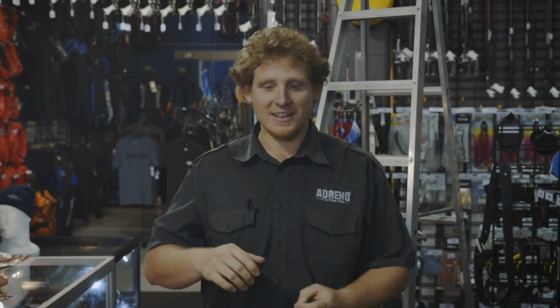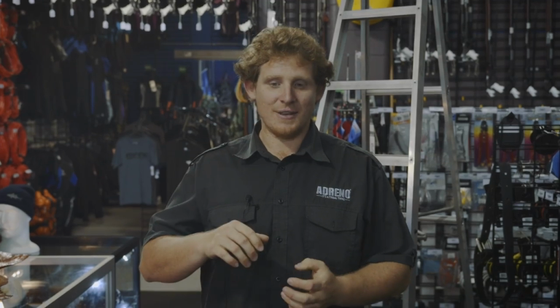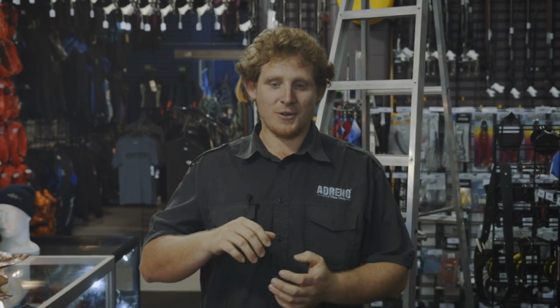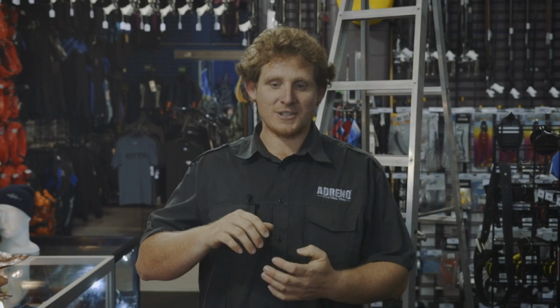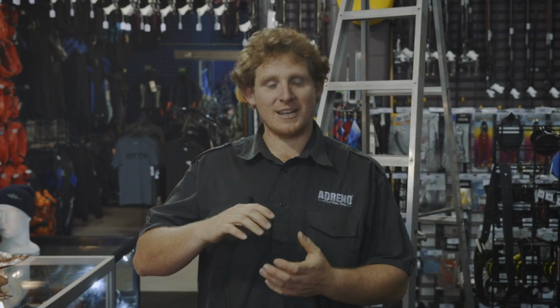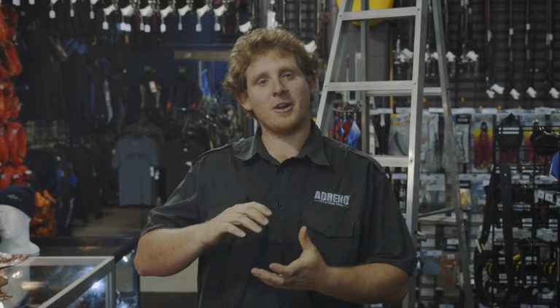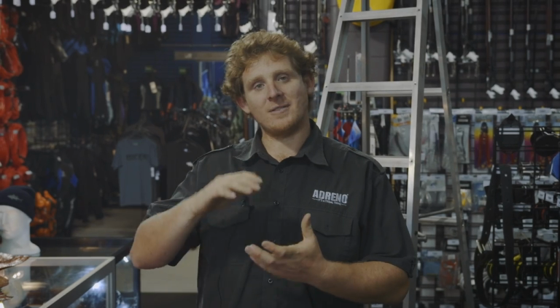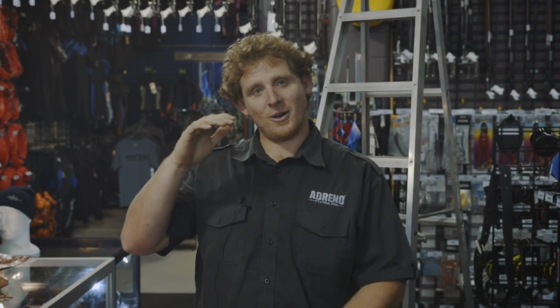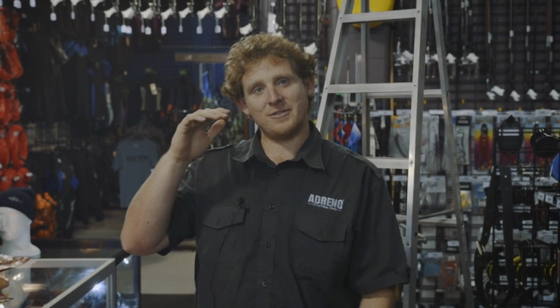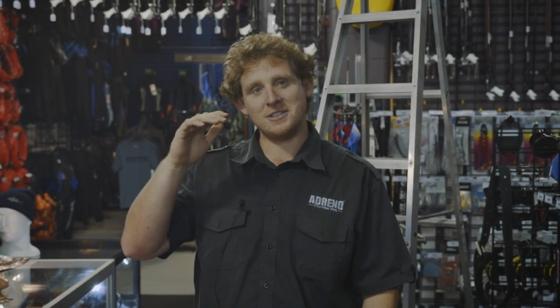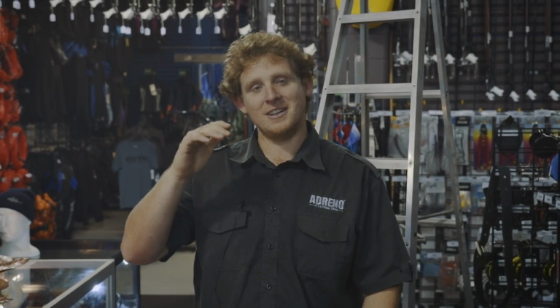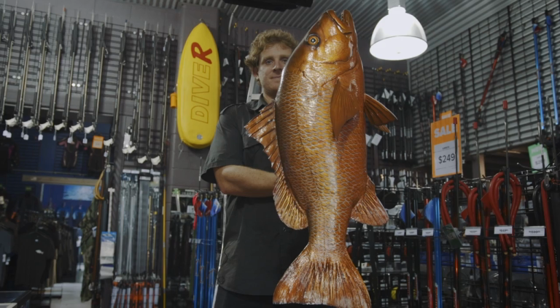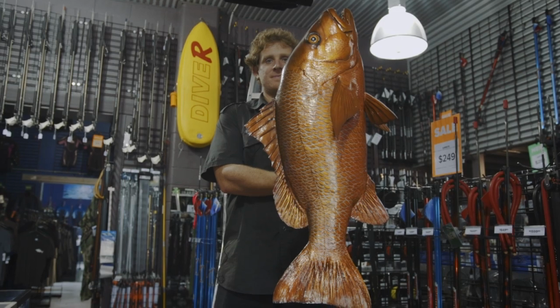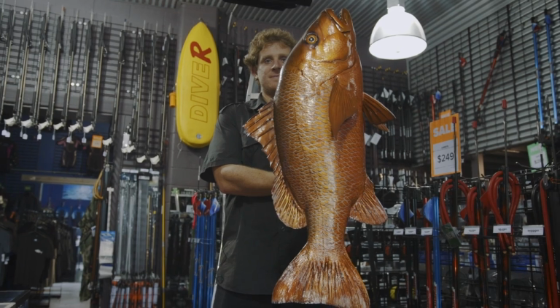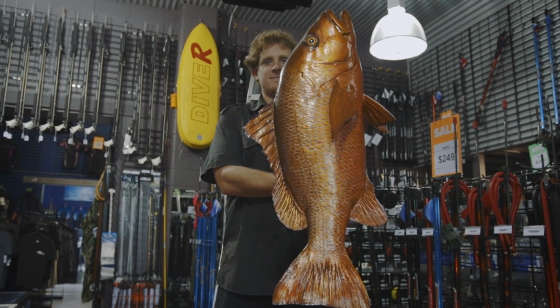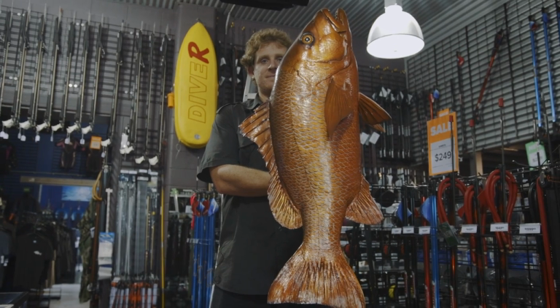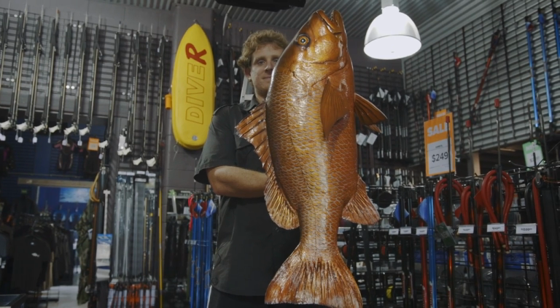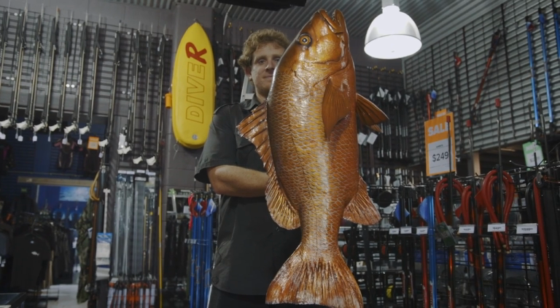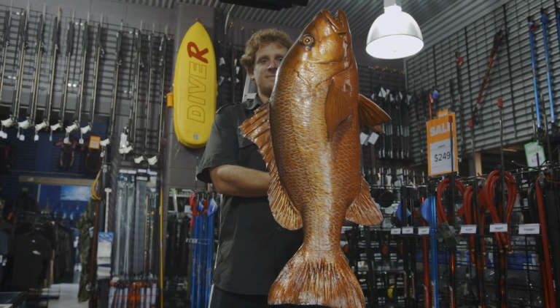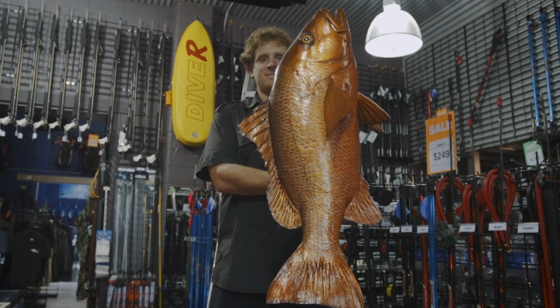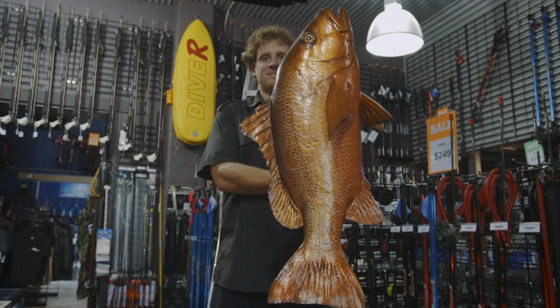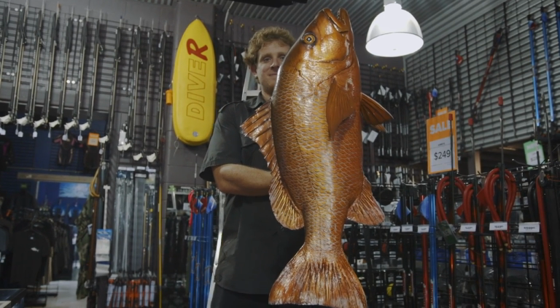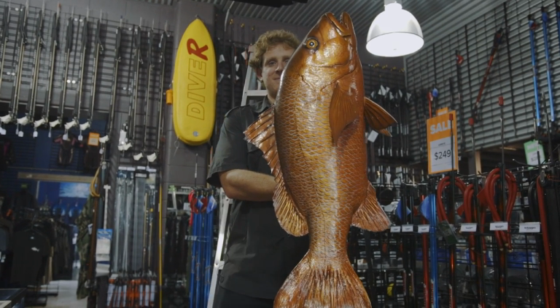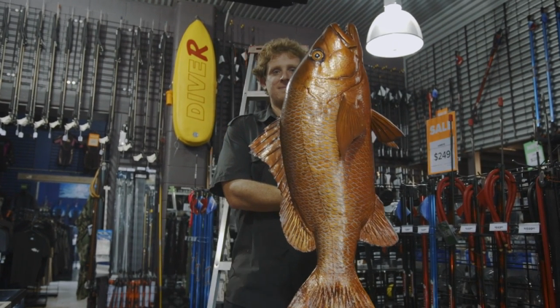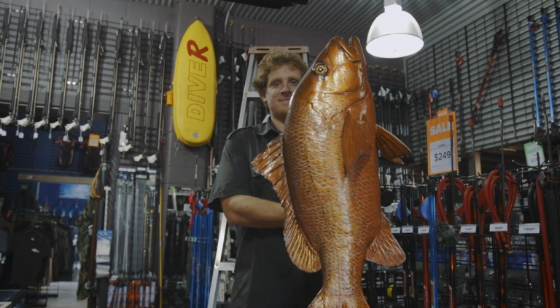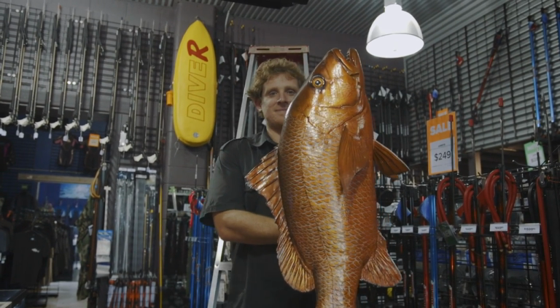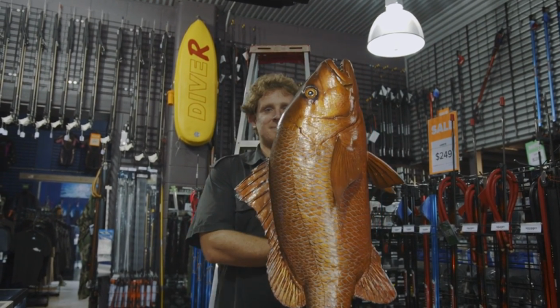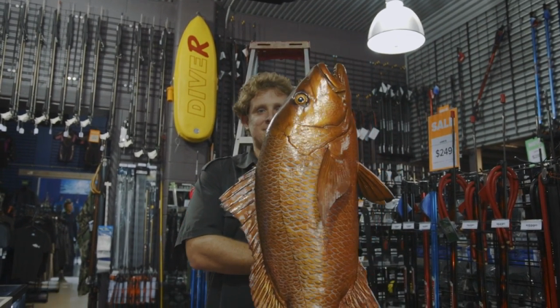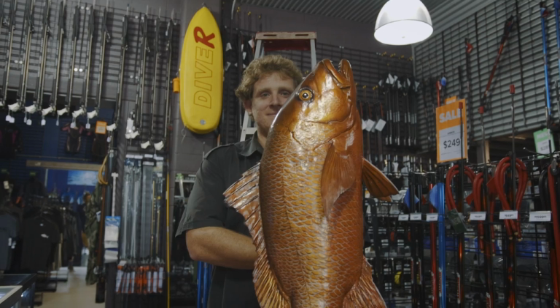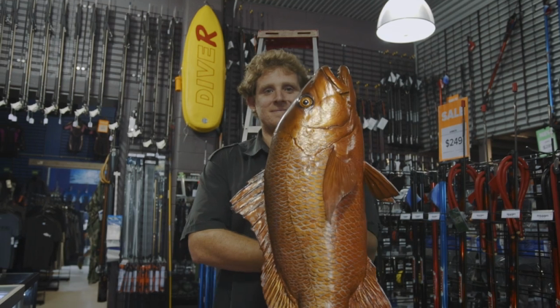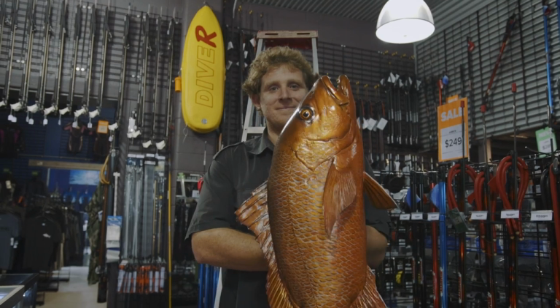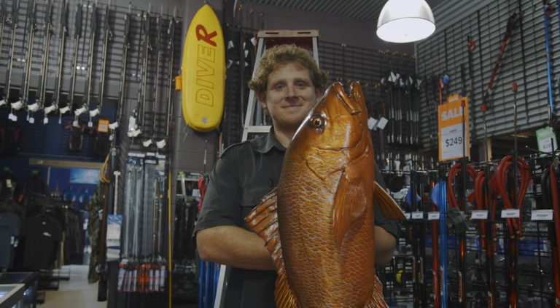If you're taking a photo of a long fish, it's always good to get down lower and take the photo slightly upwards to give the appearance of greater length.